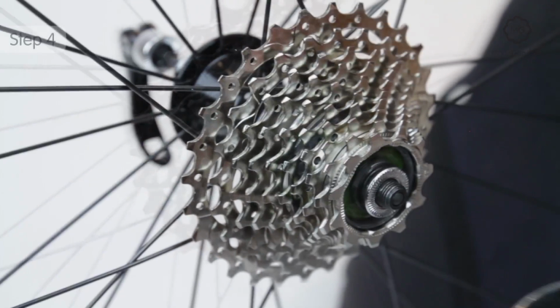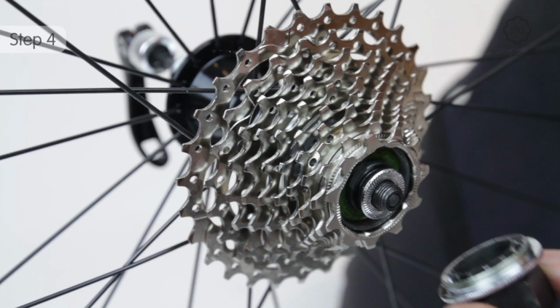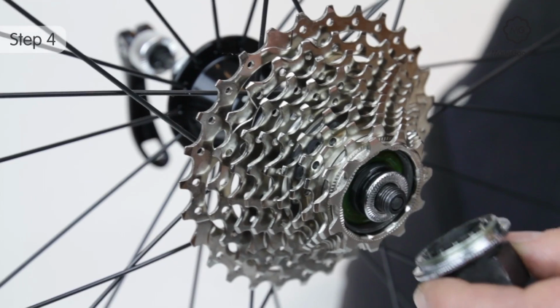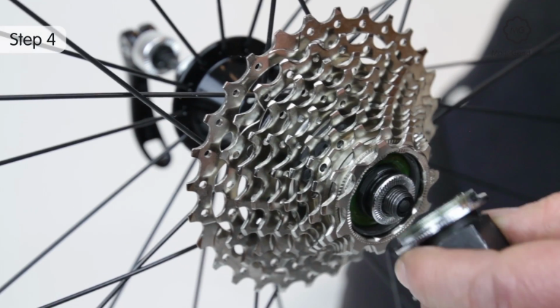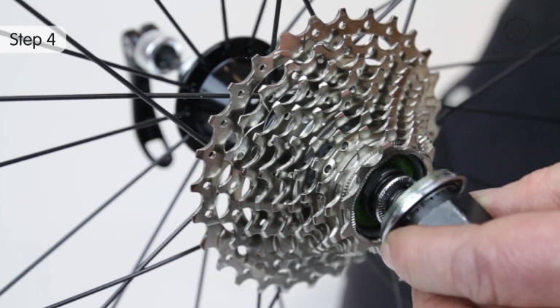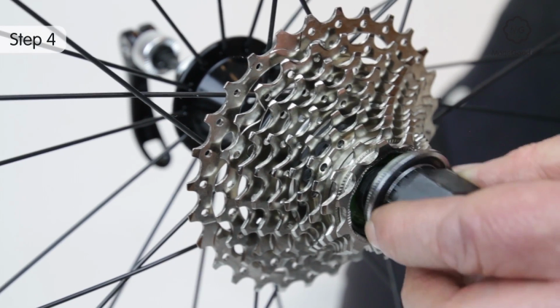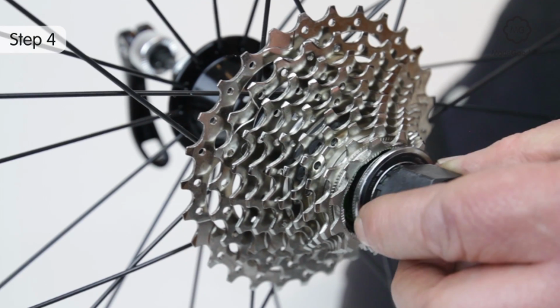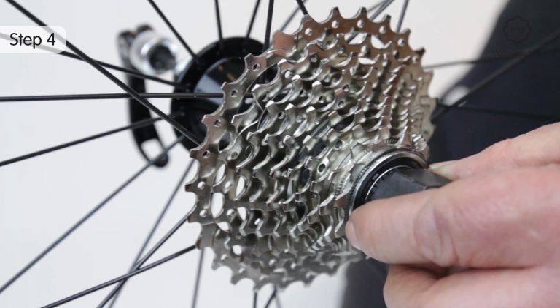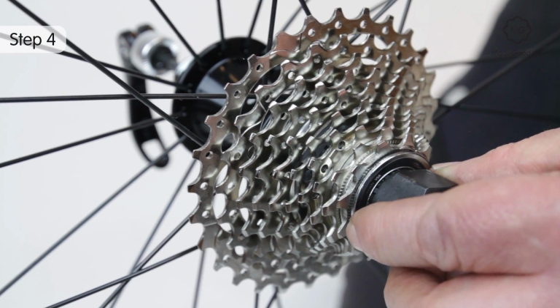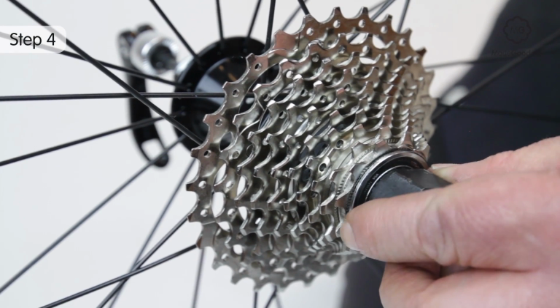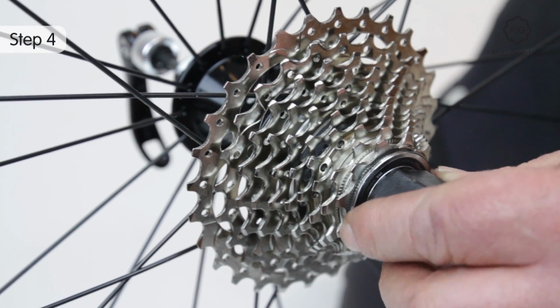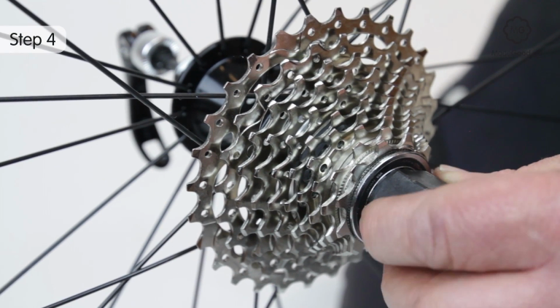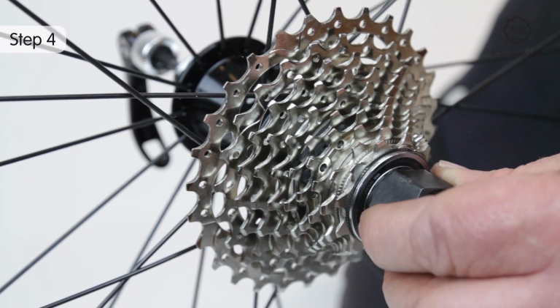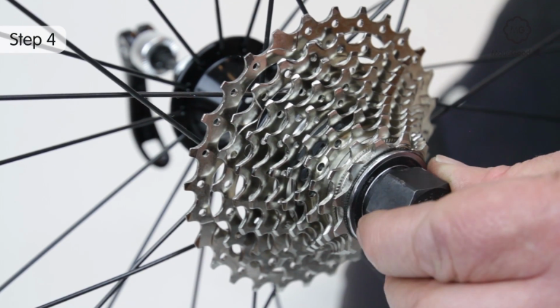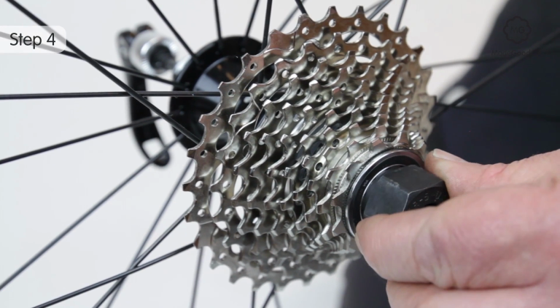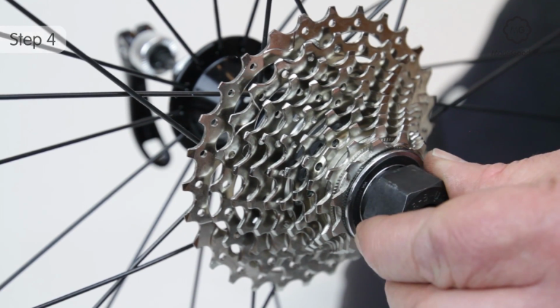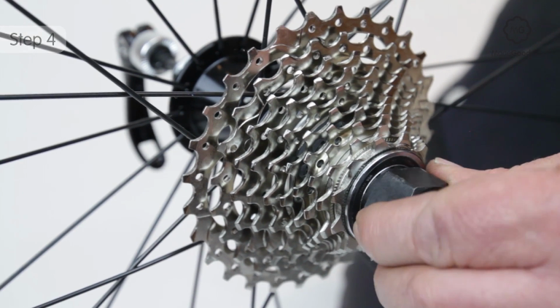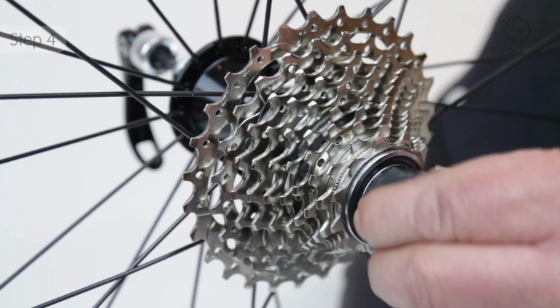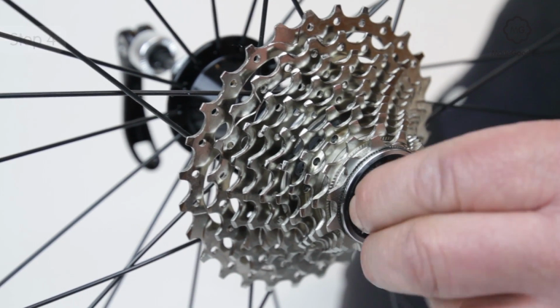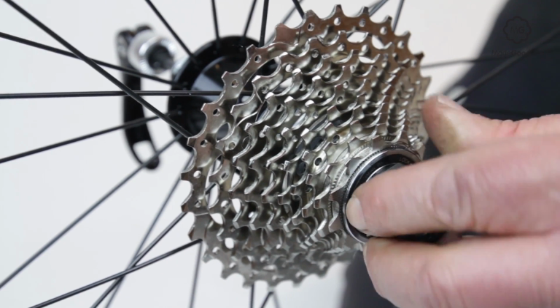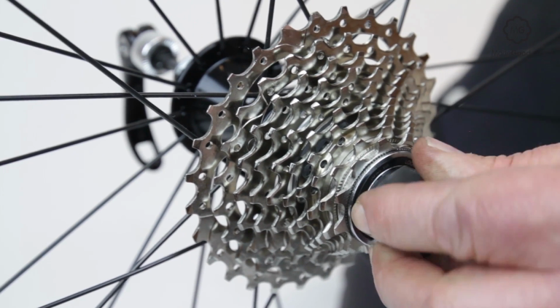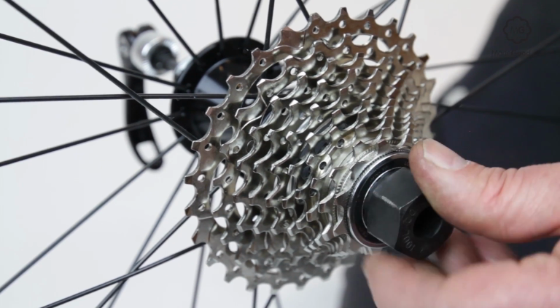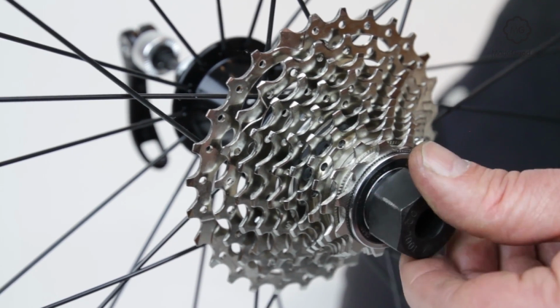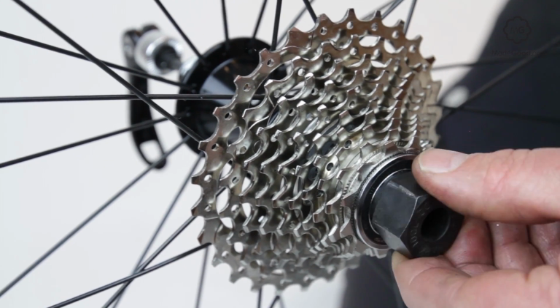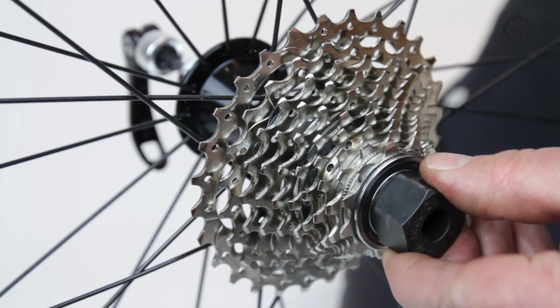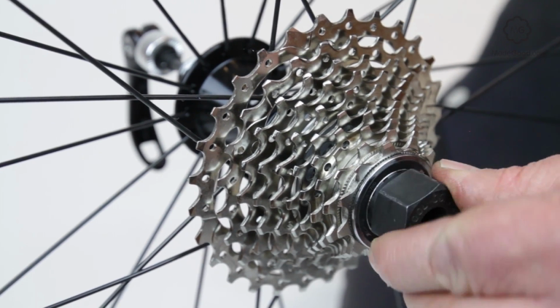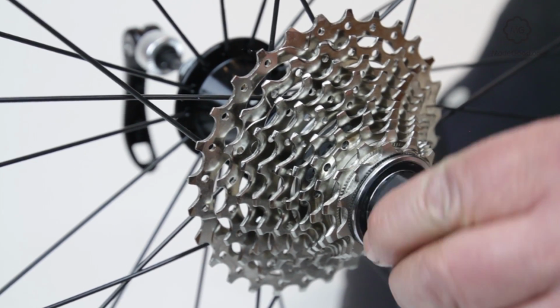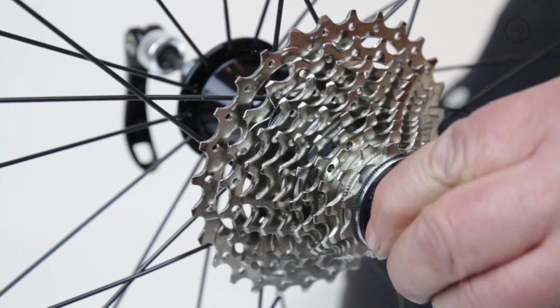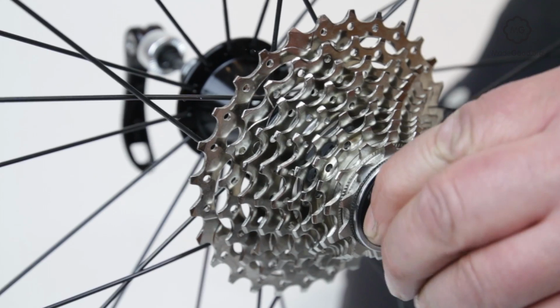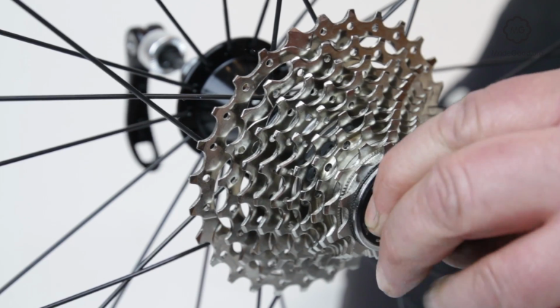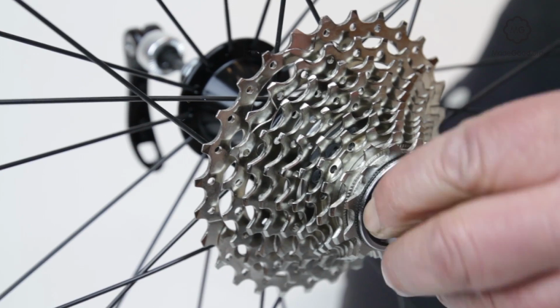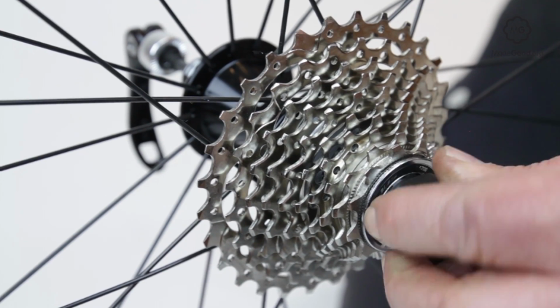Screw the threads on the outside of the lock ring clockwise into the freehub body.